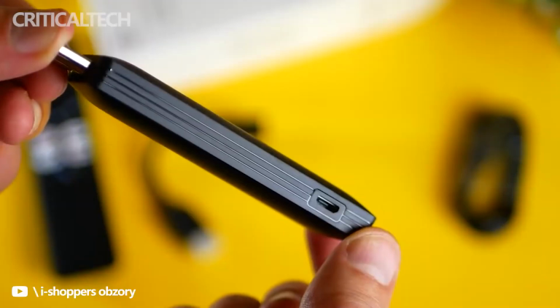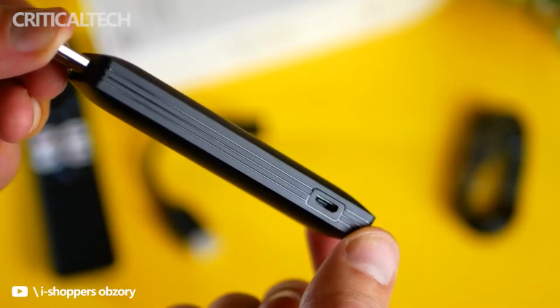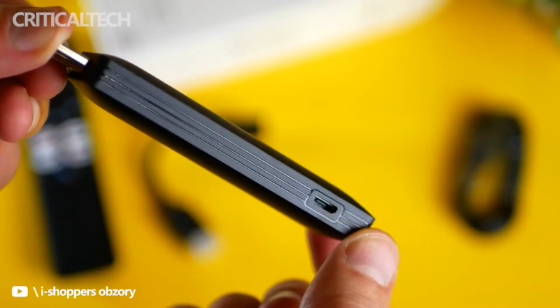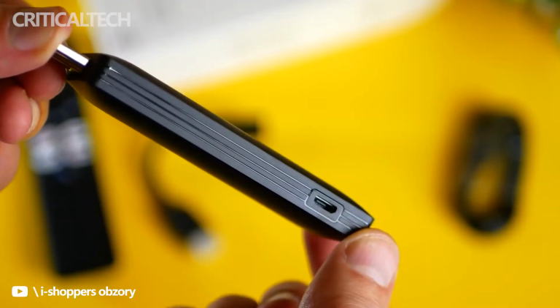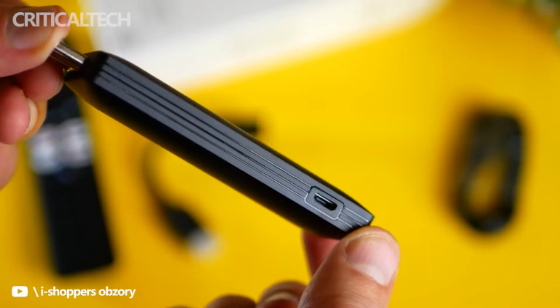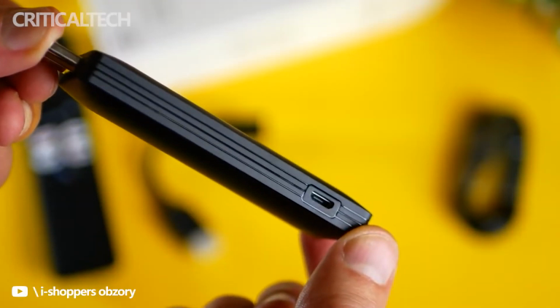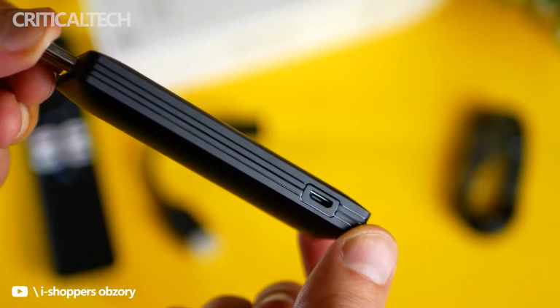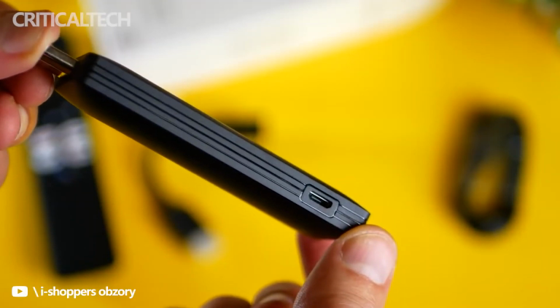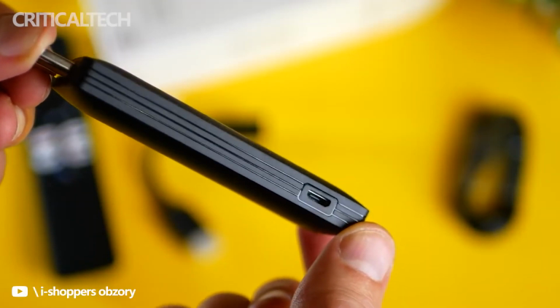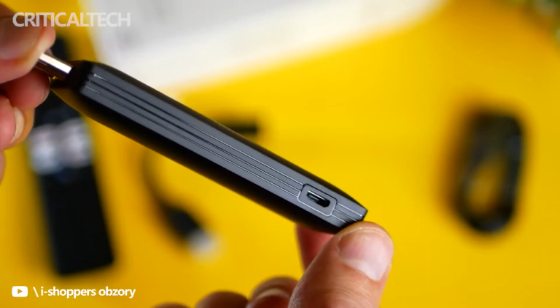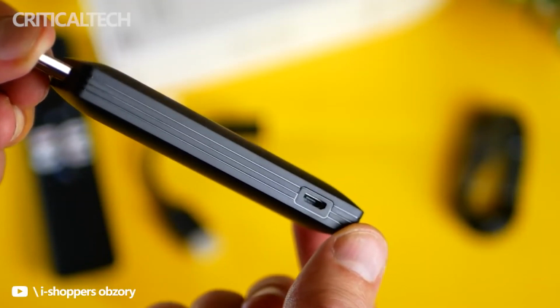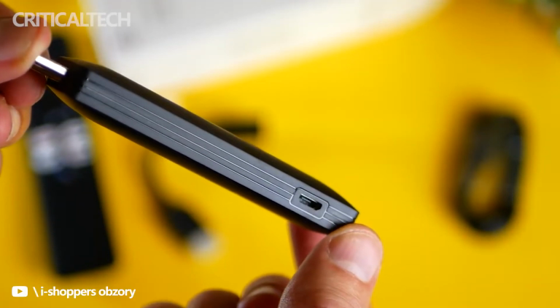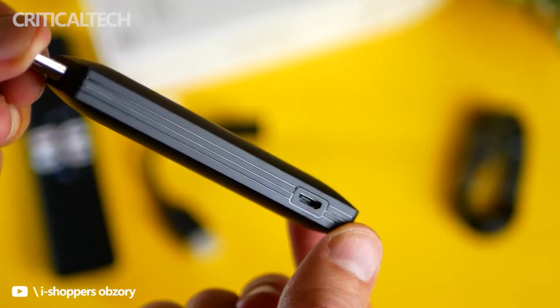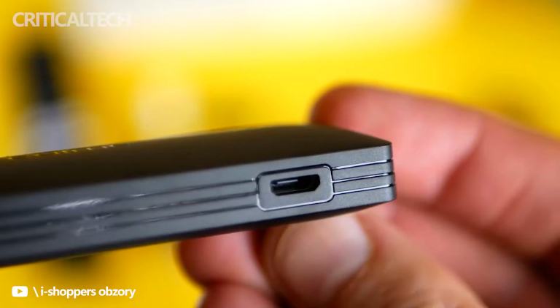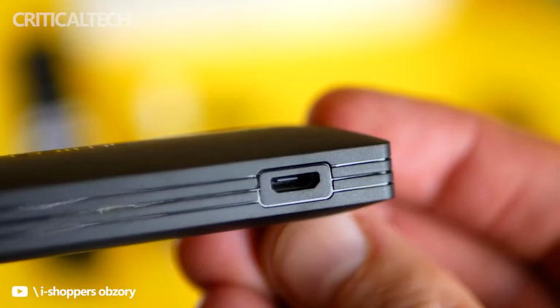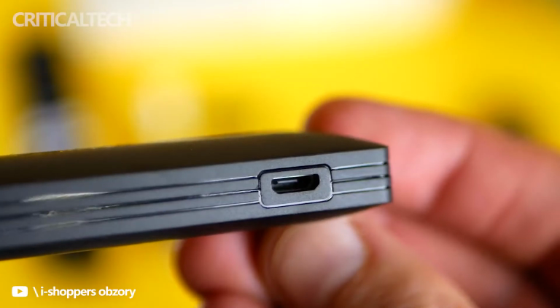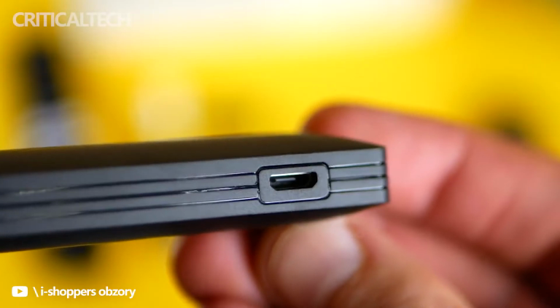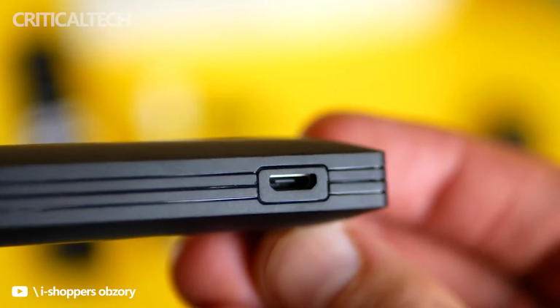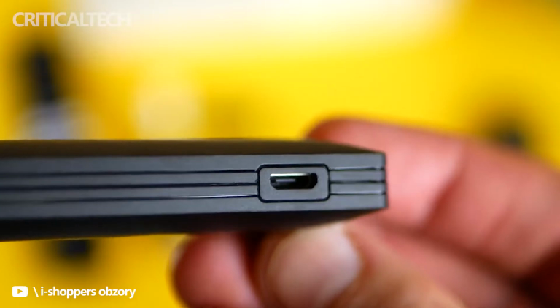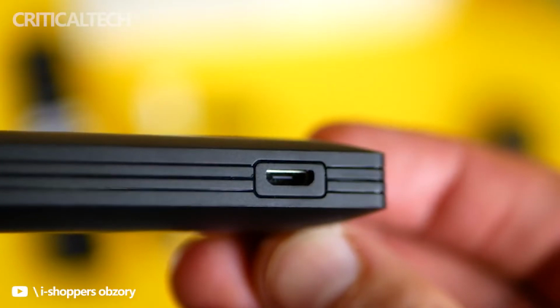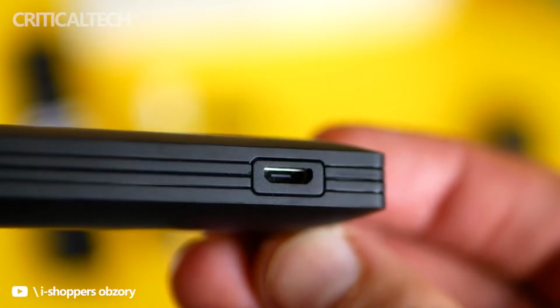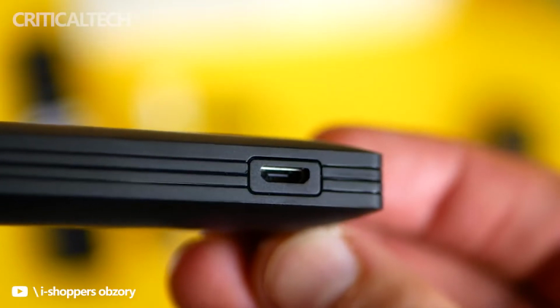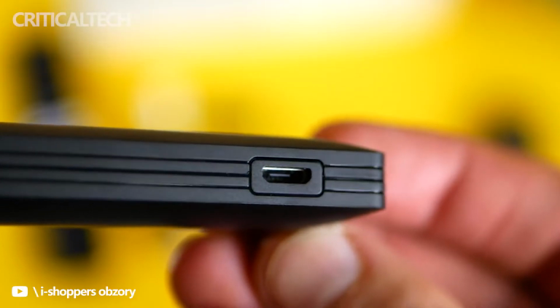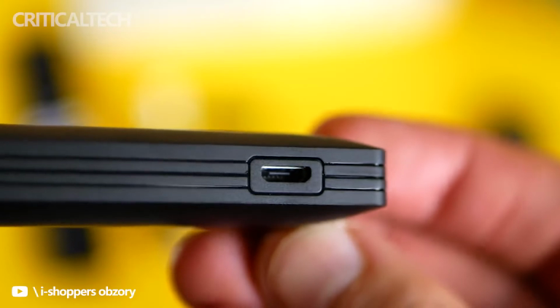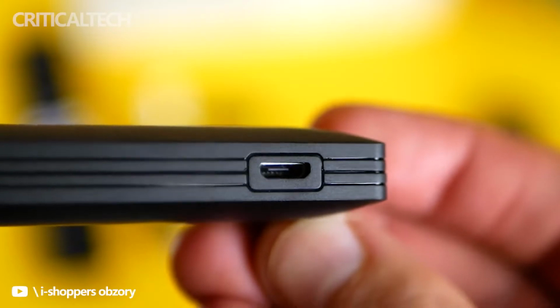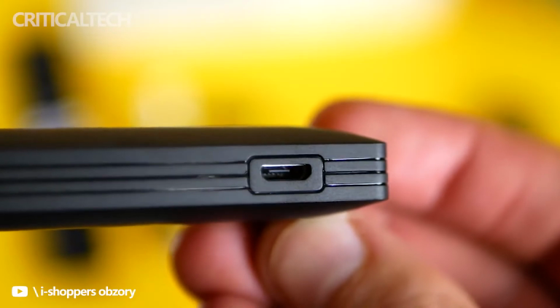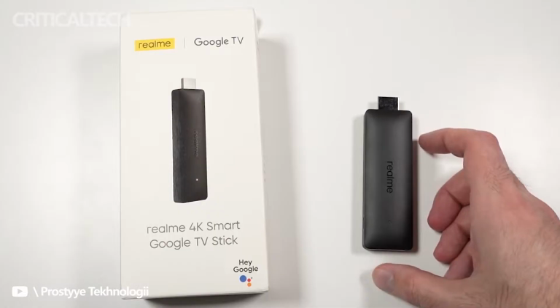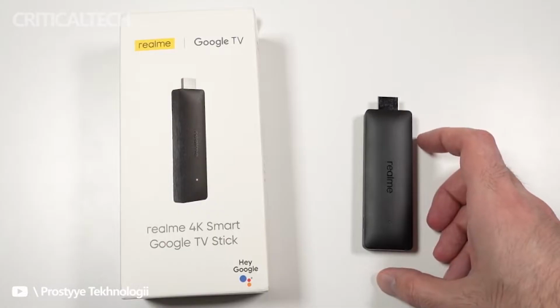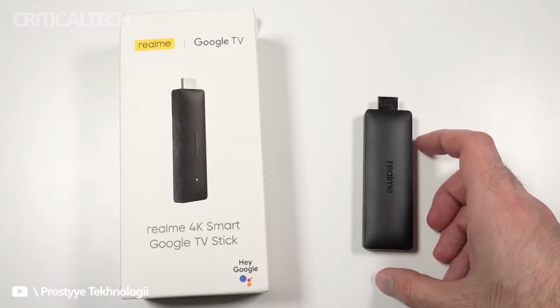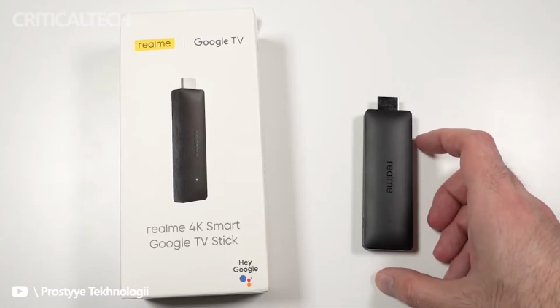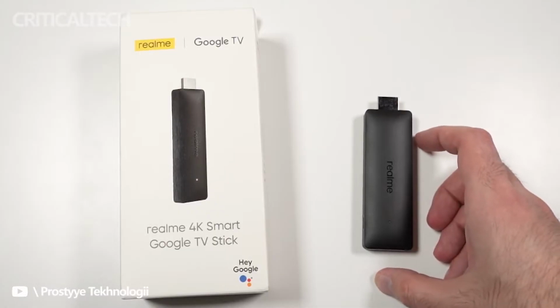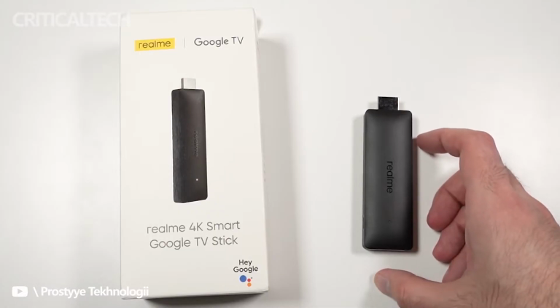The new streaming stick comes with a micro USB port for power input, dual-band Wi-Fi, and Bluetooth 5.0.